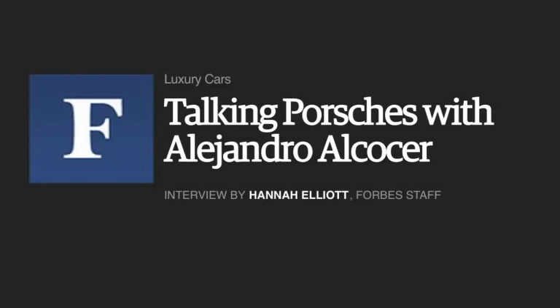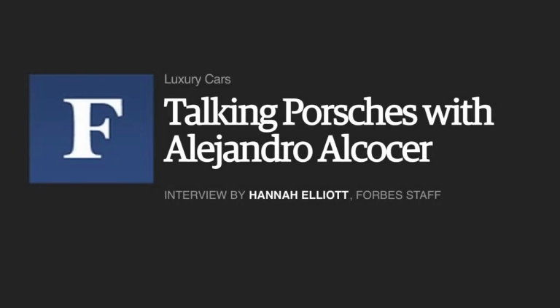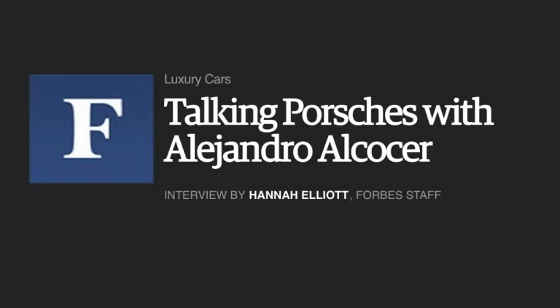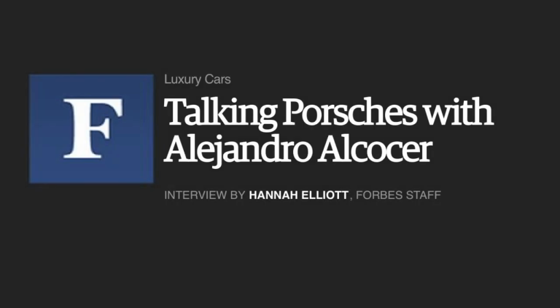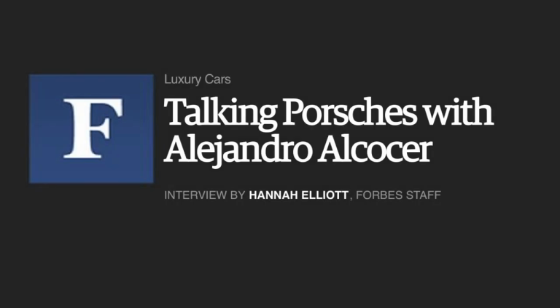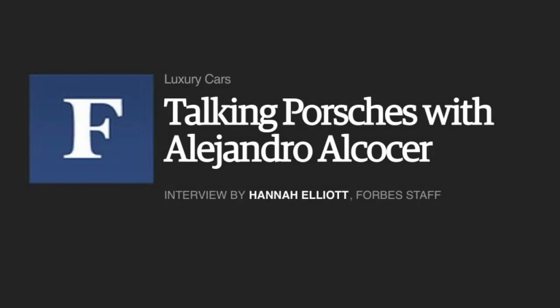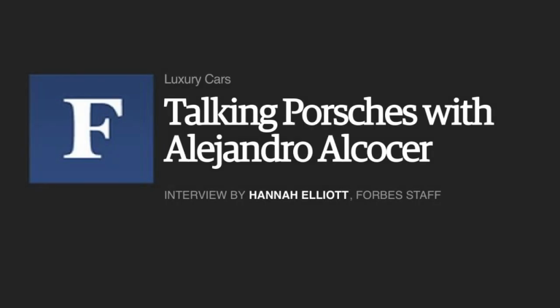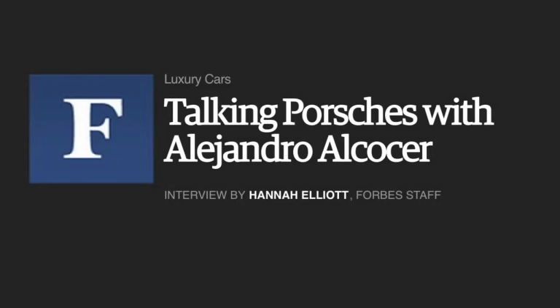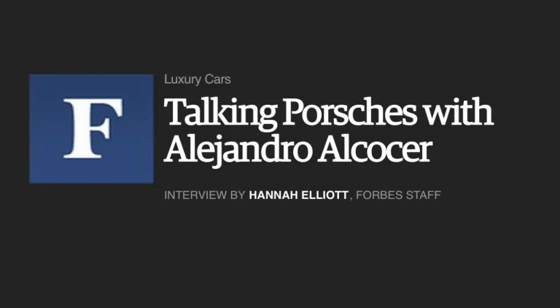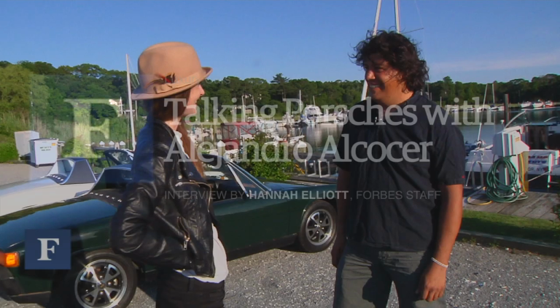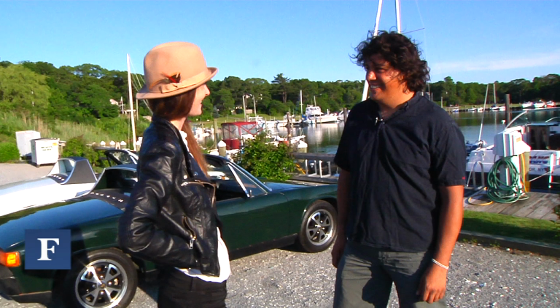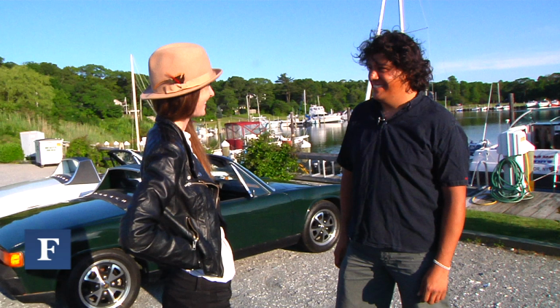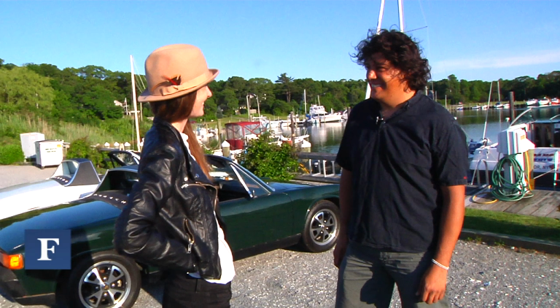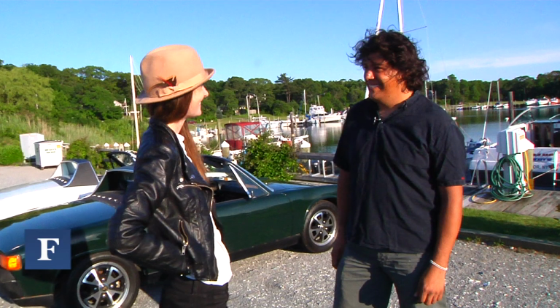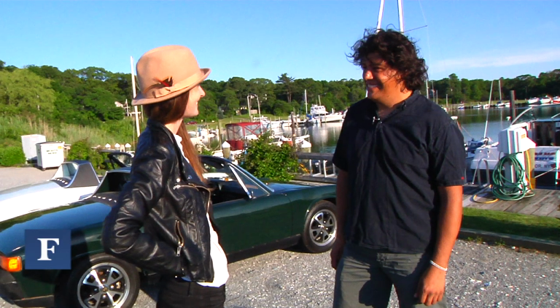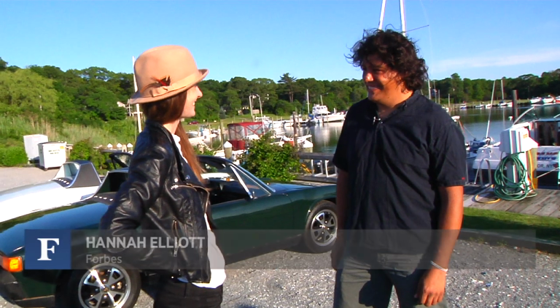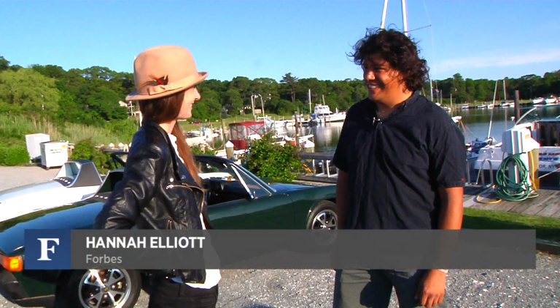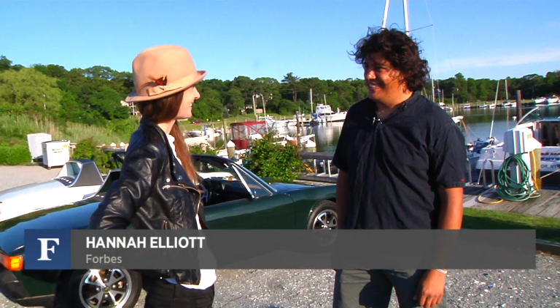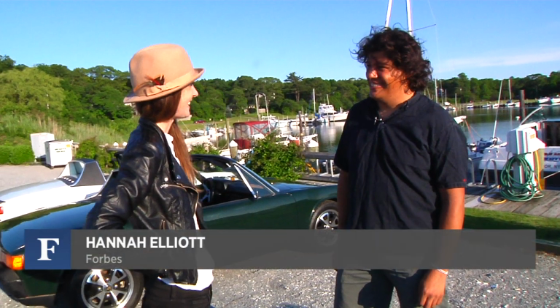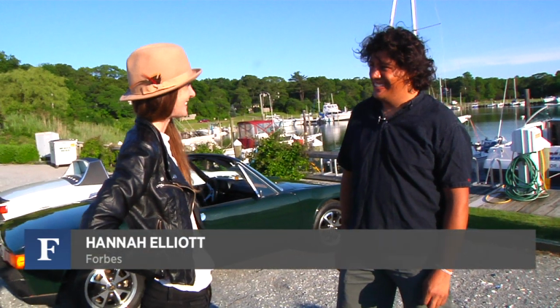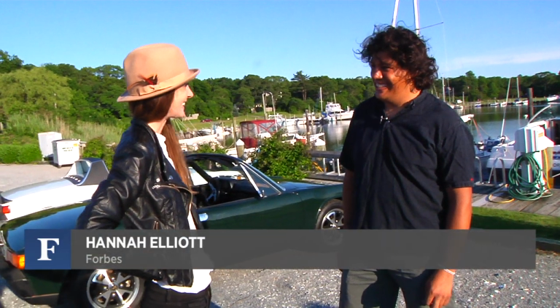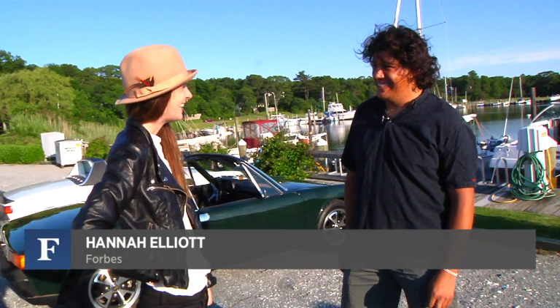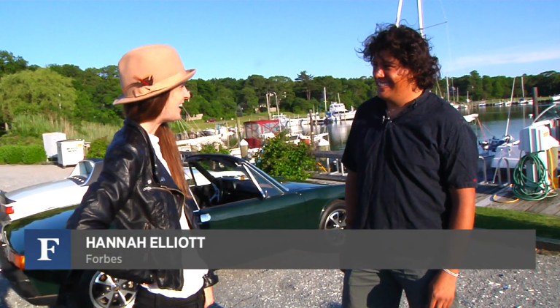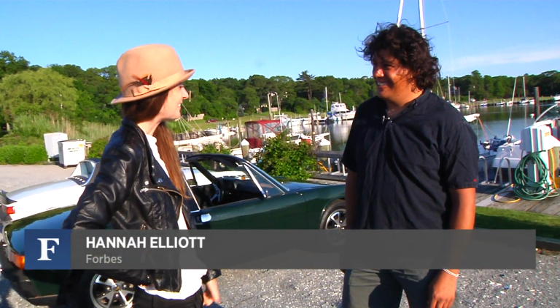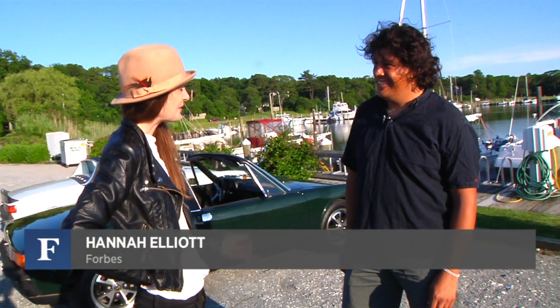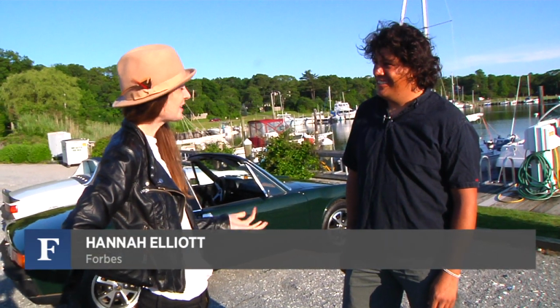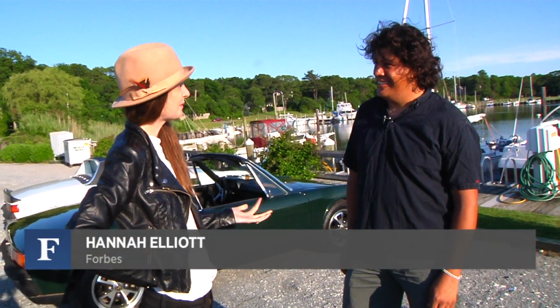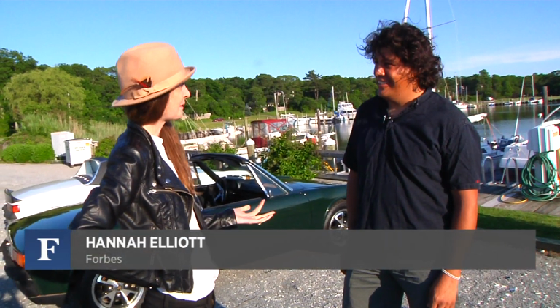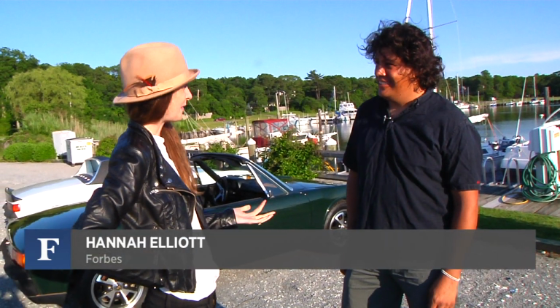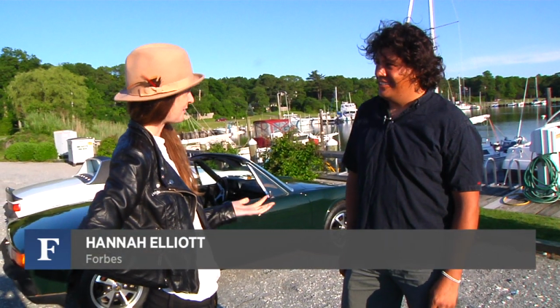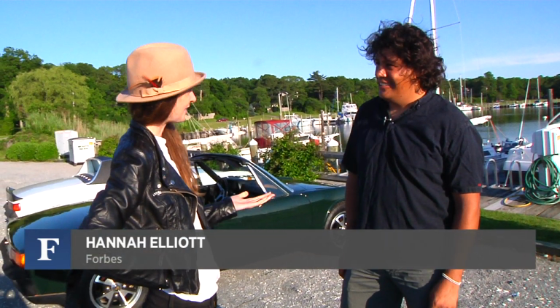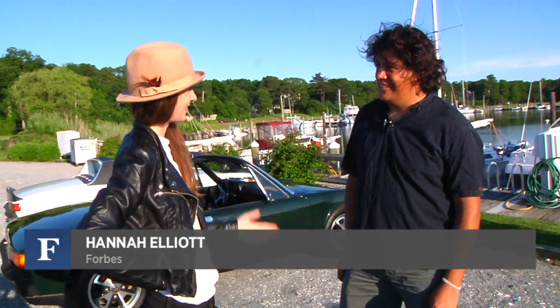So Alejandro, thank you for hosting us out here. You're welcome. This is fantastic. Tell me a little bit about your work.